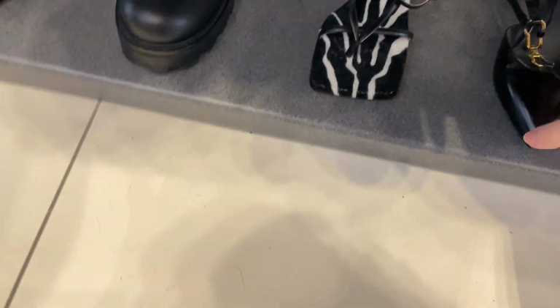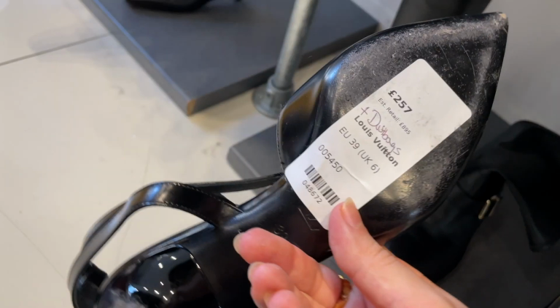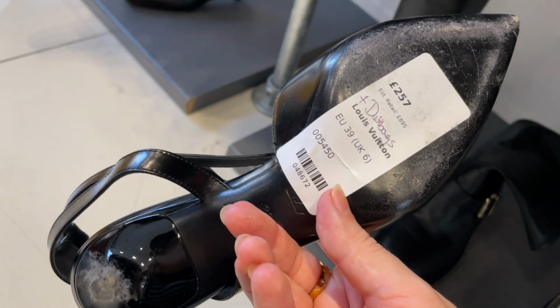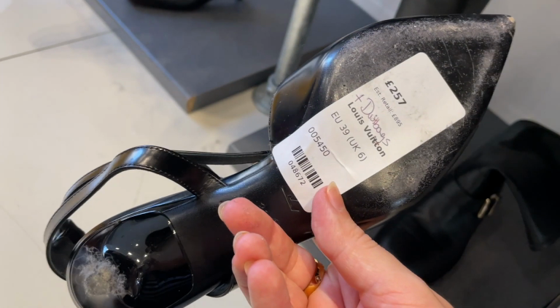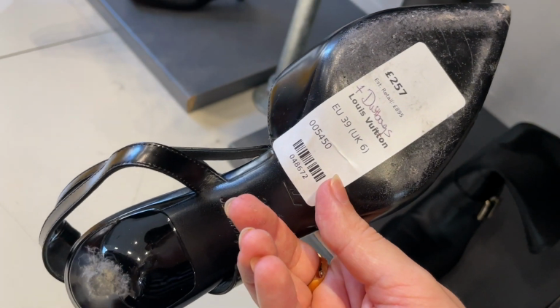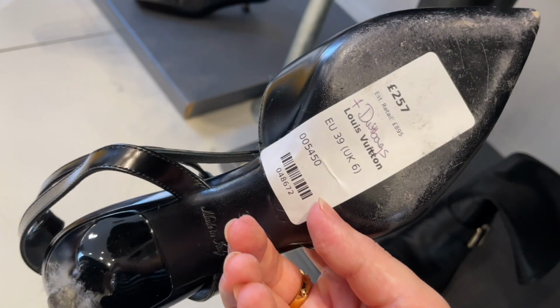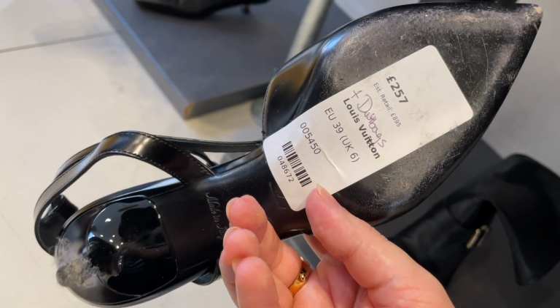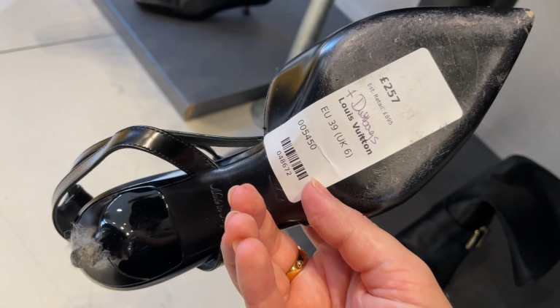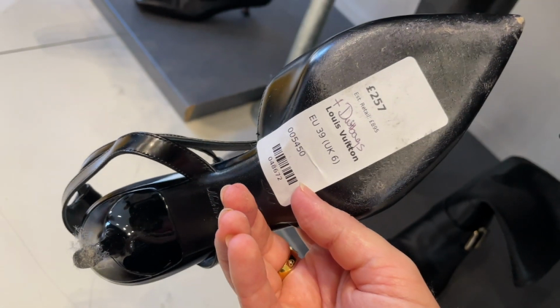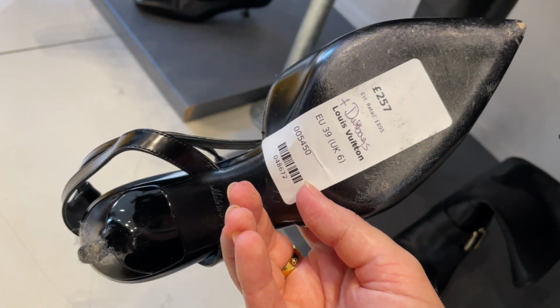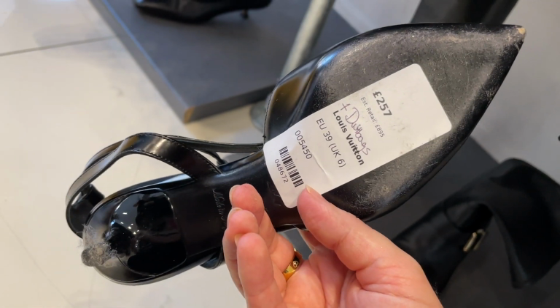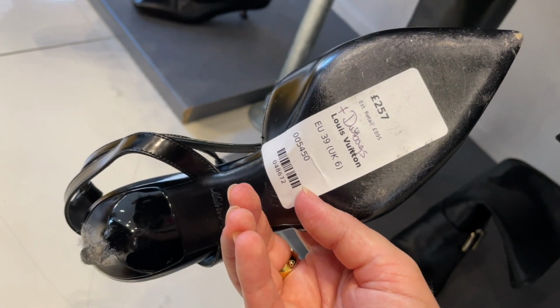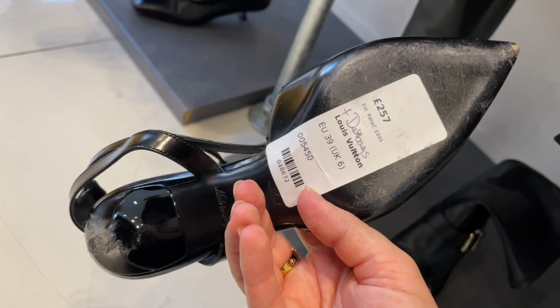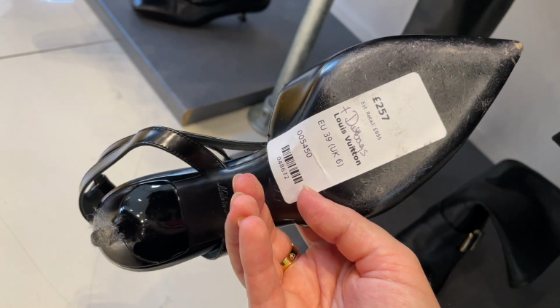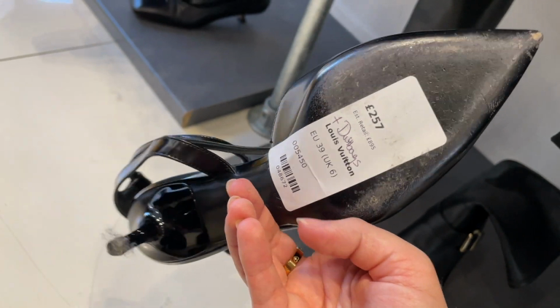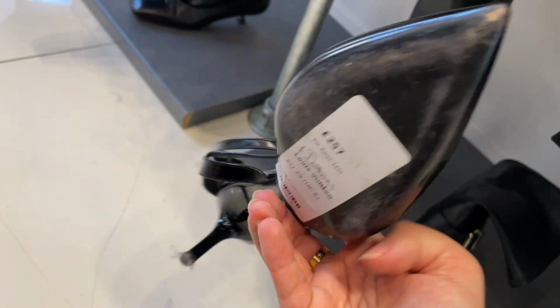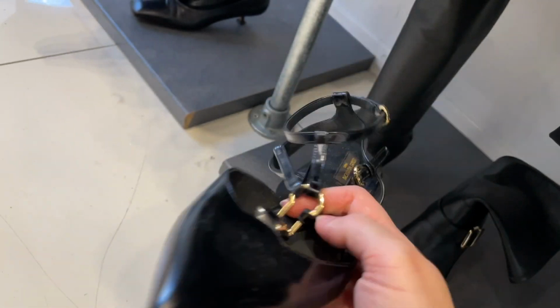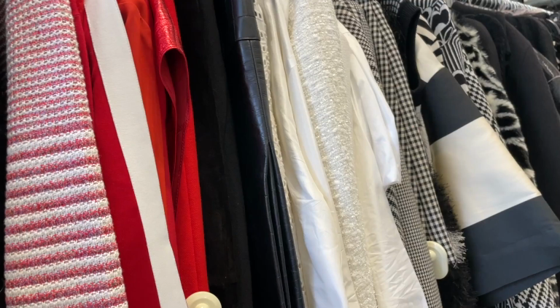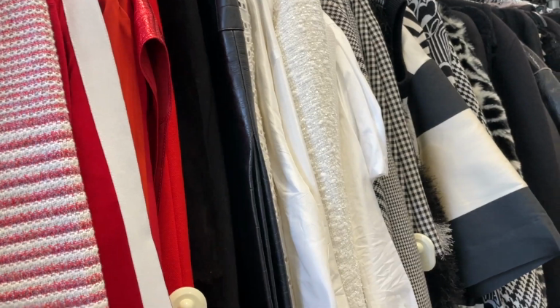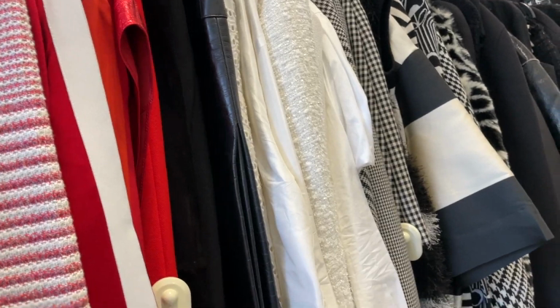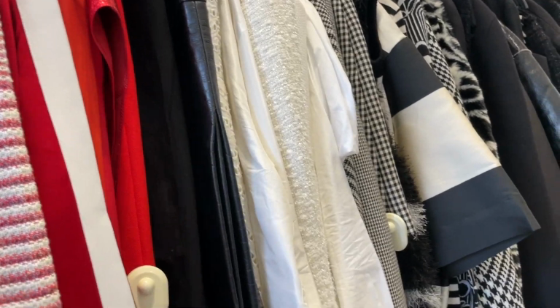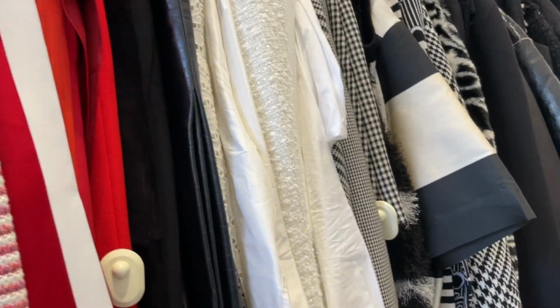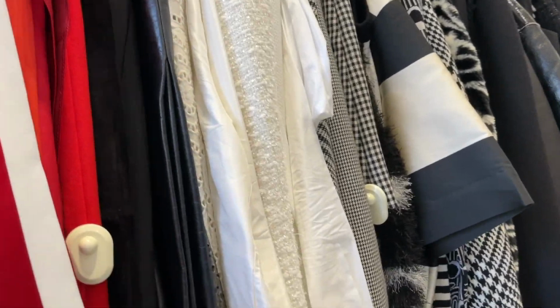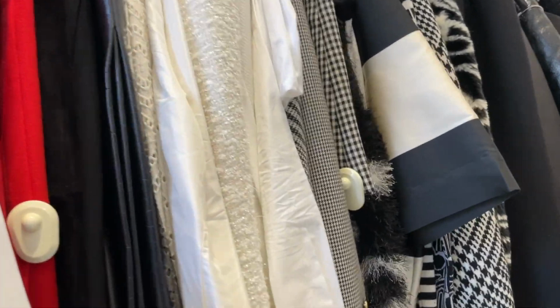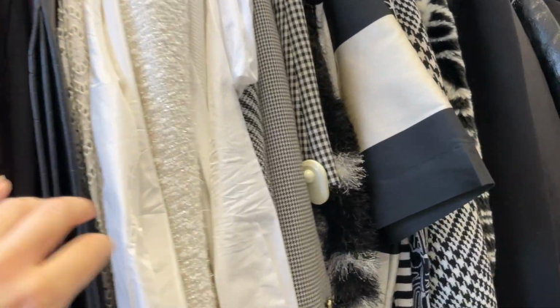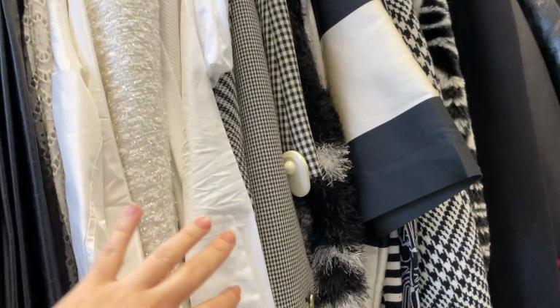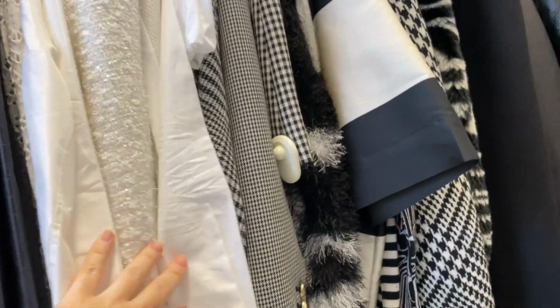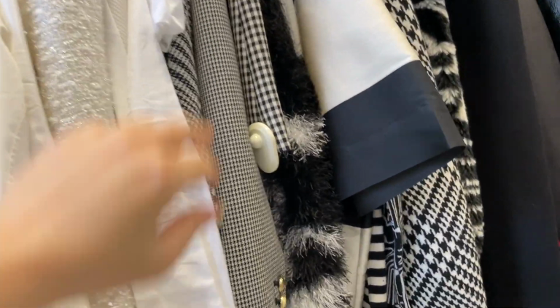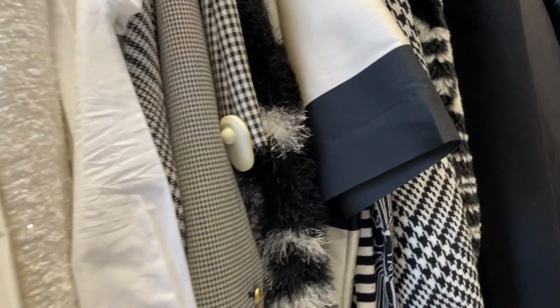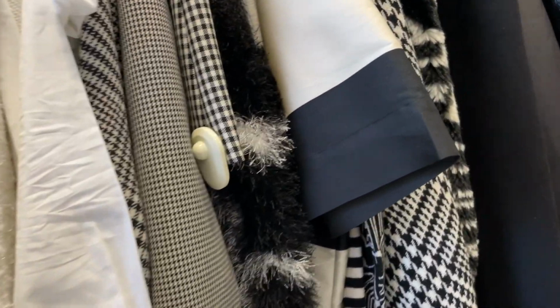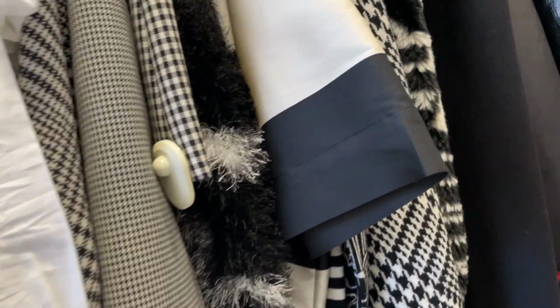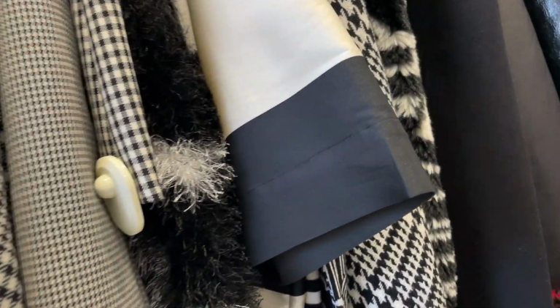These are Louis Vuitton, £257. I always like black for some reason - I'm always in black clothes.